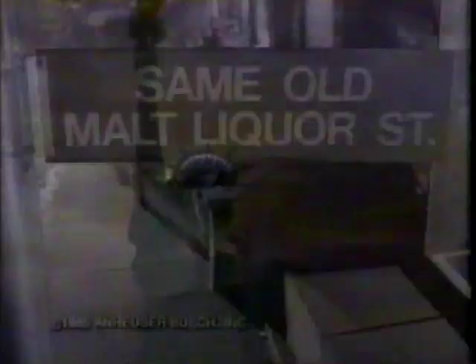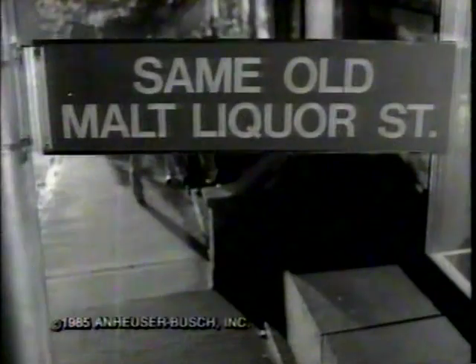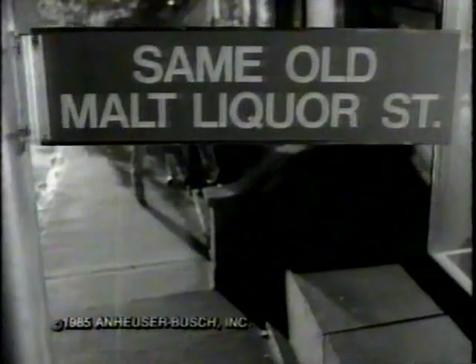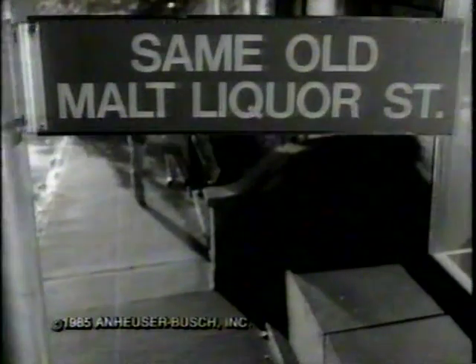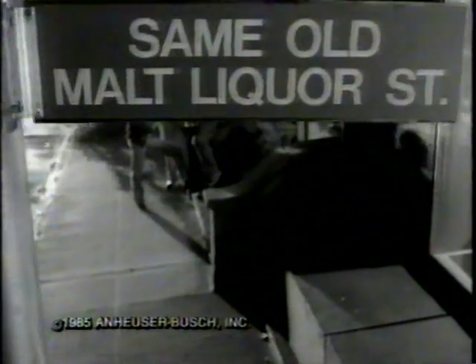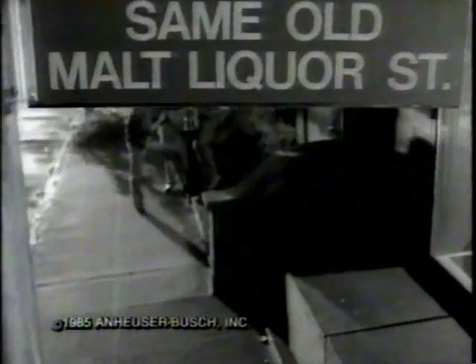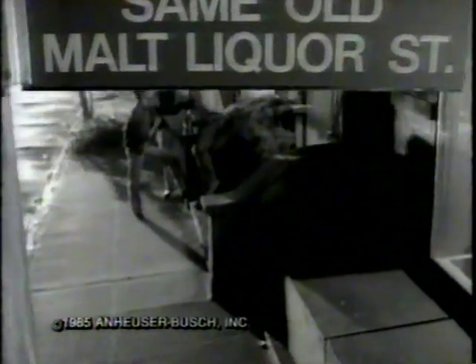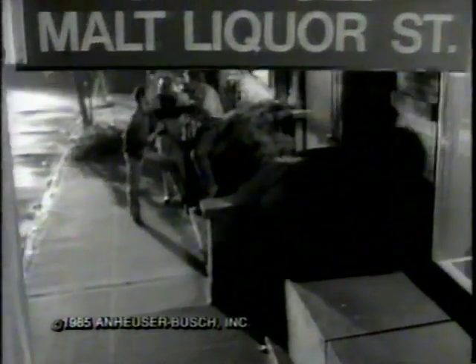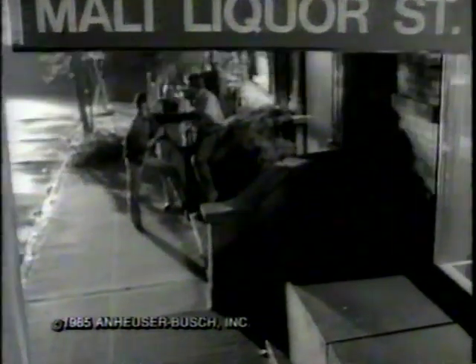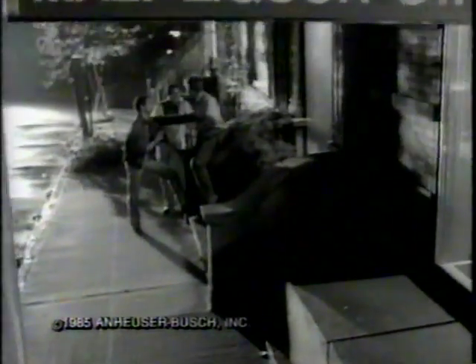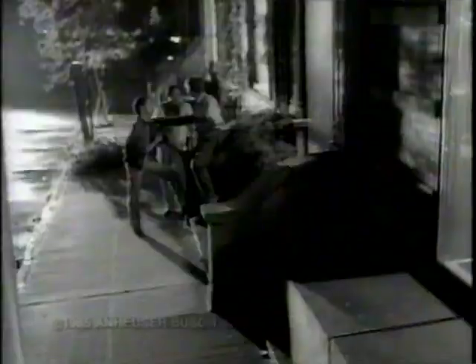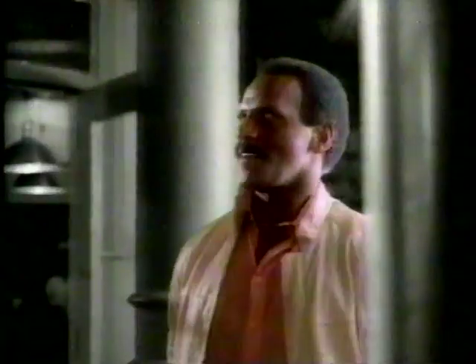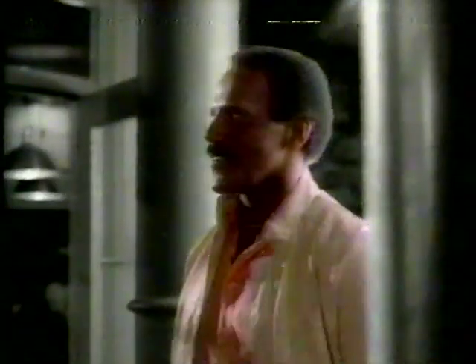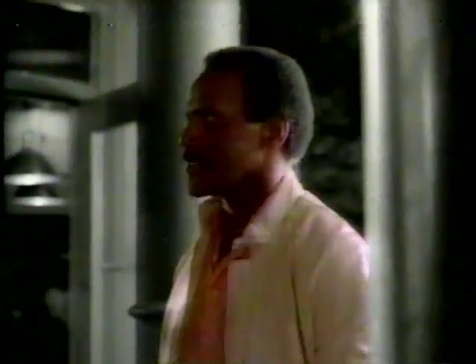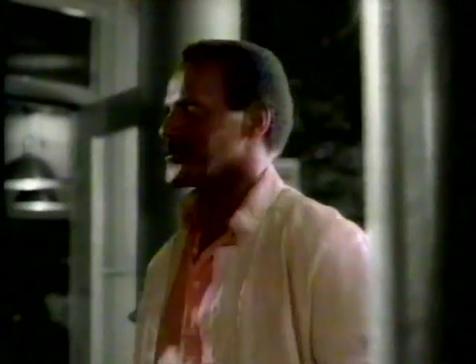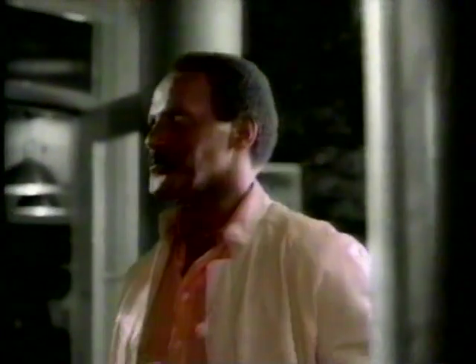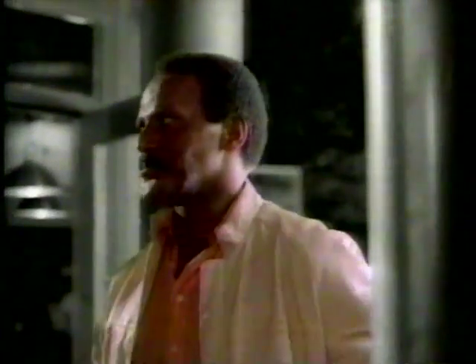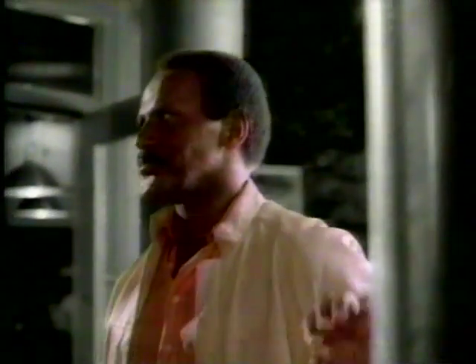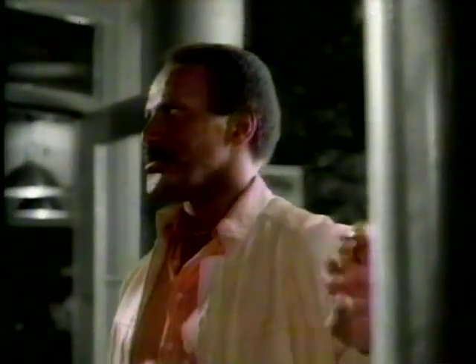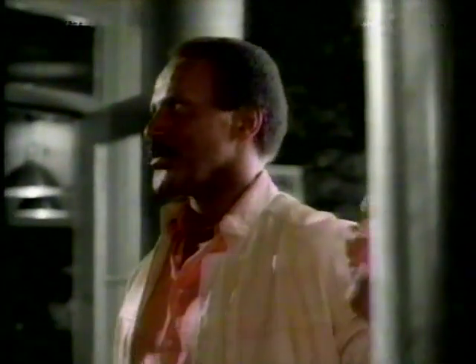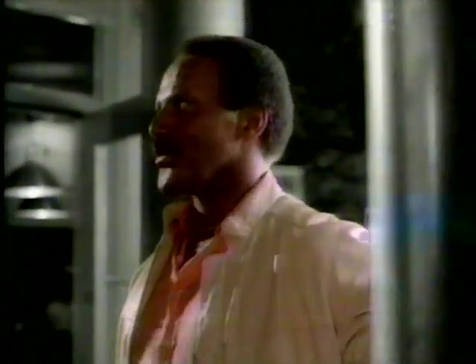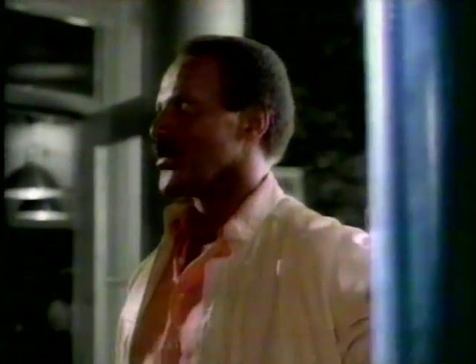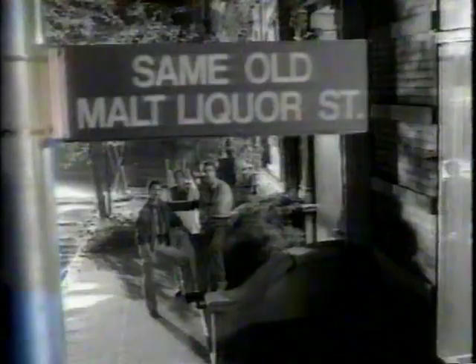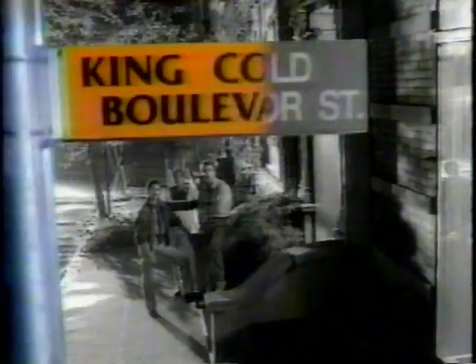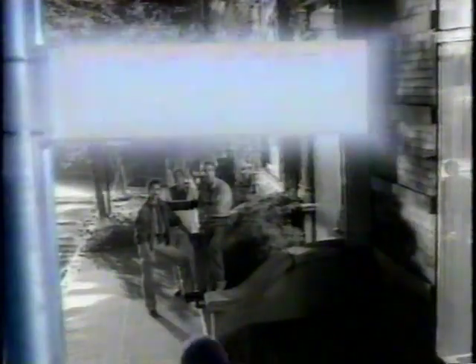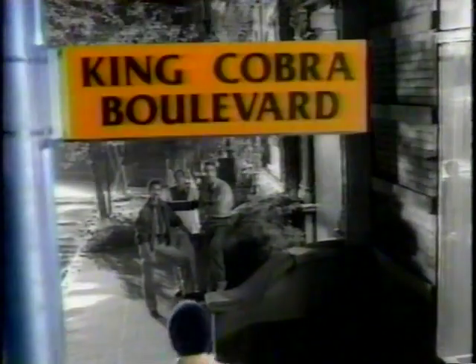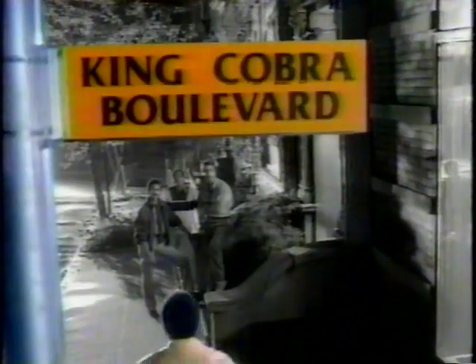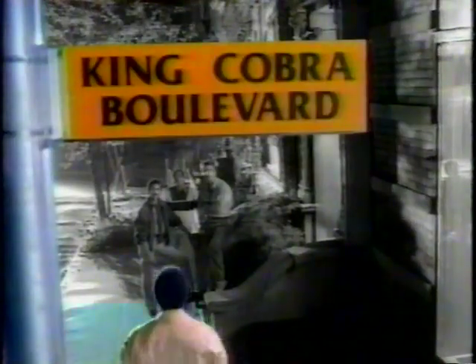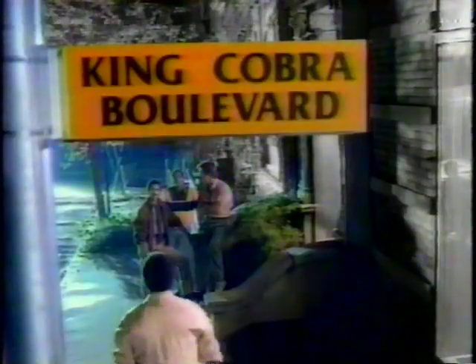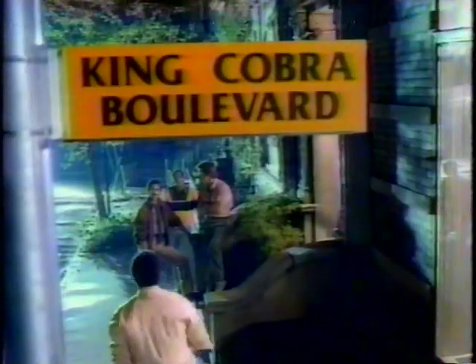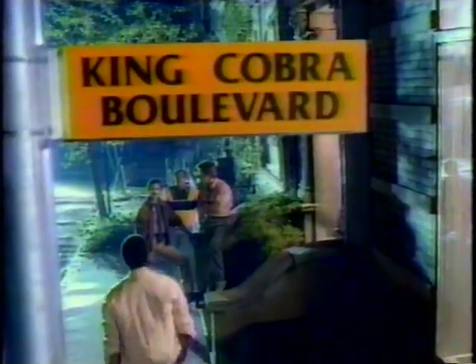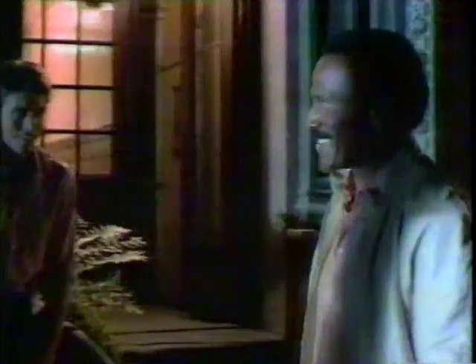If you've only experienced harsh malt liquor taste, it's time to change. King Cobra.